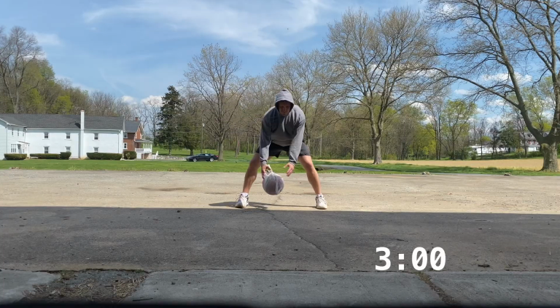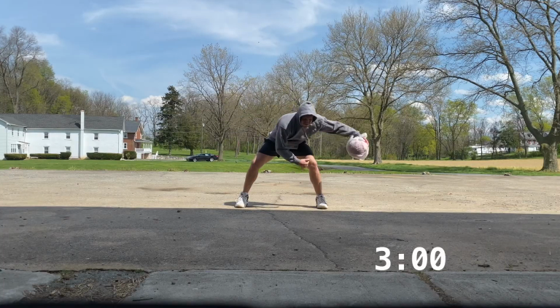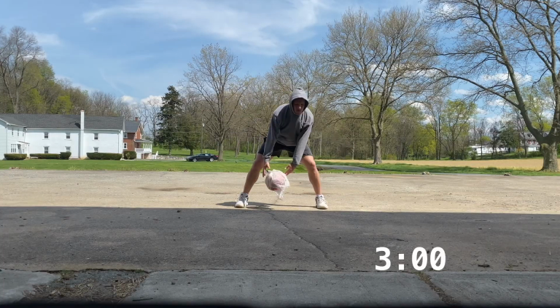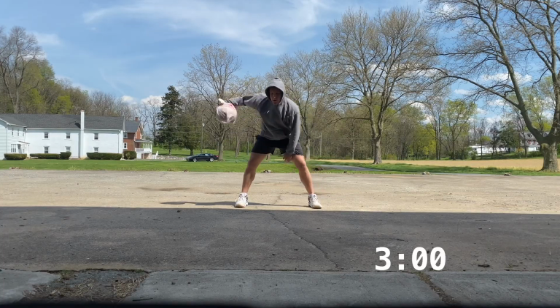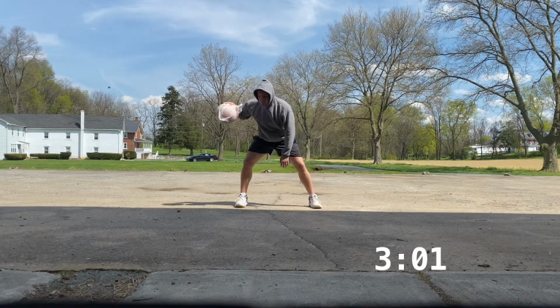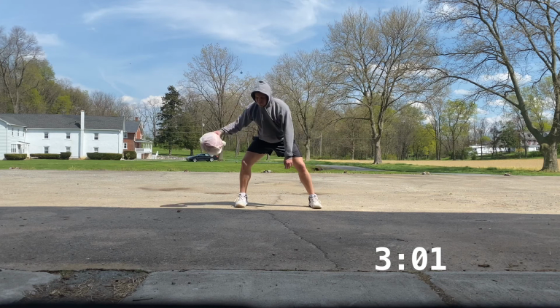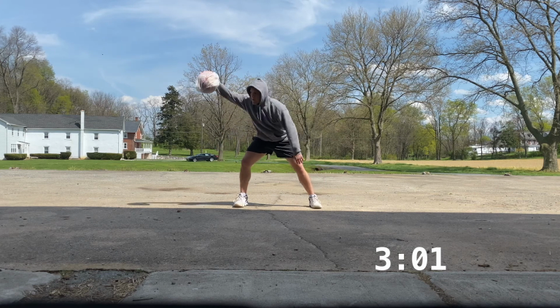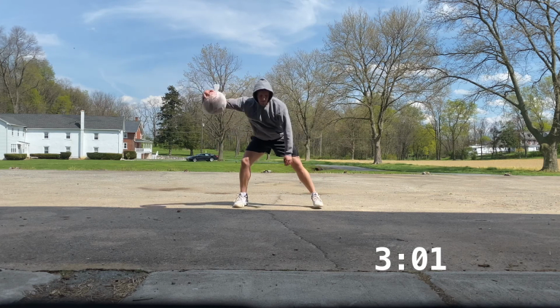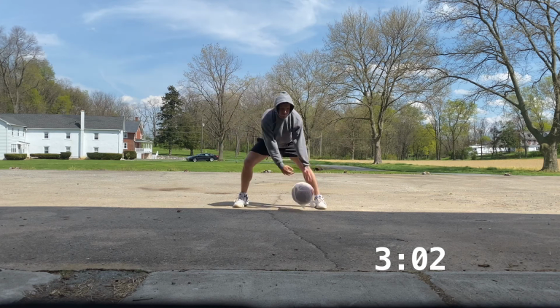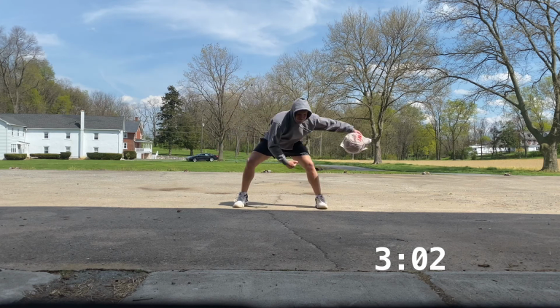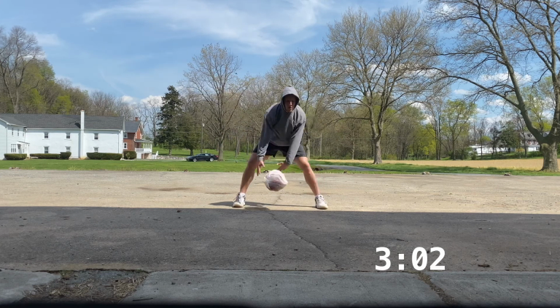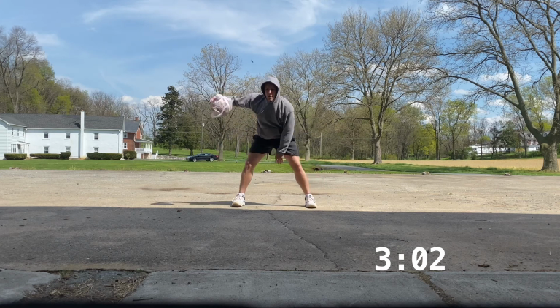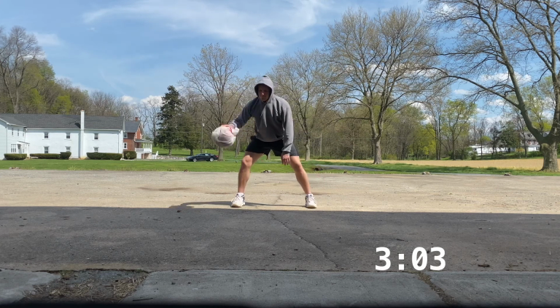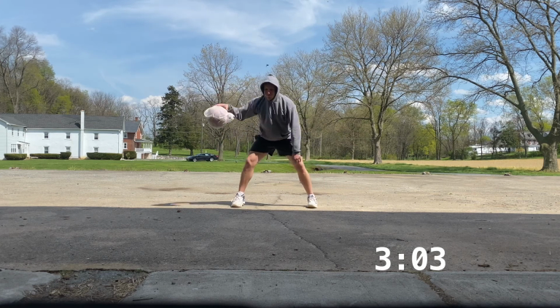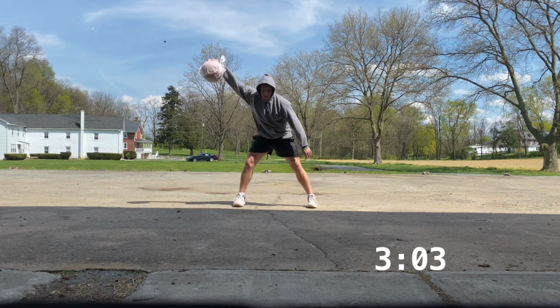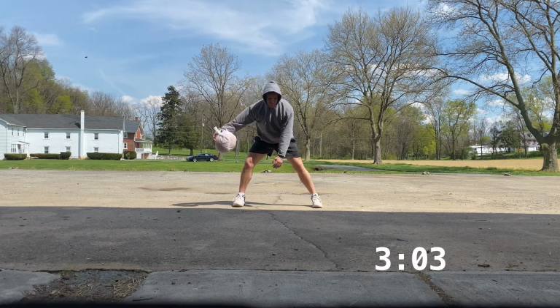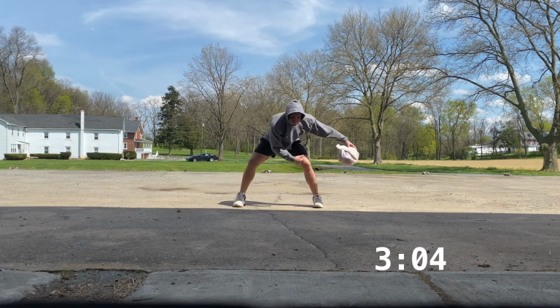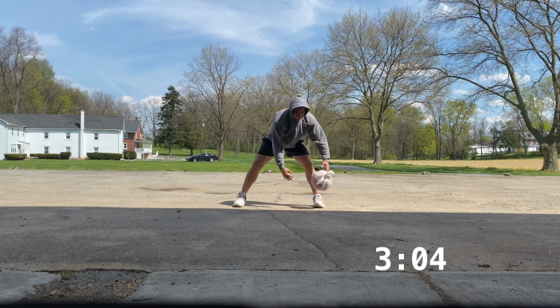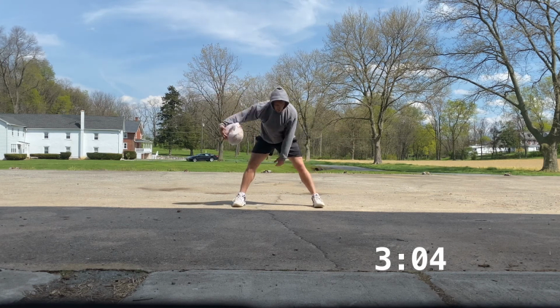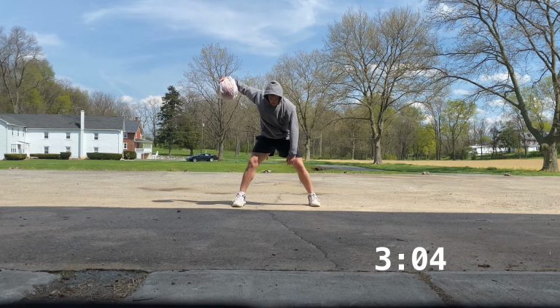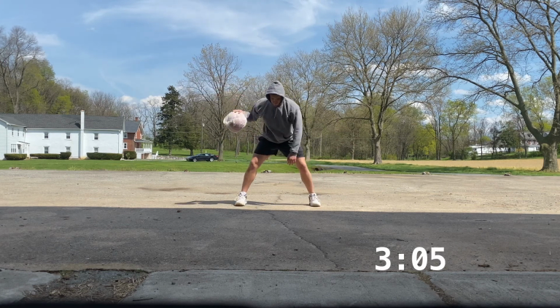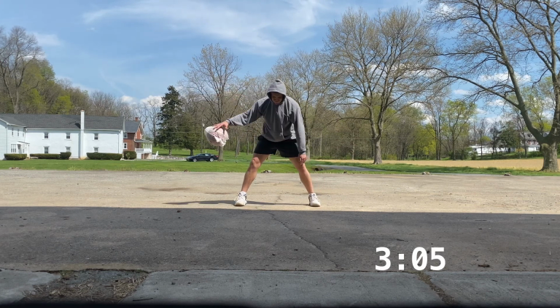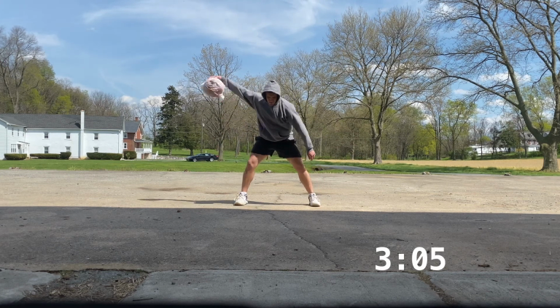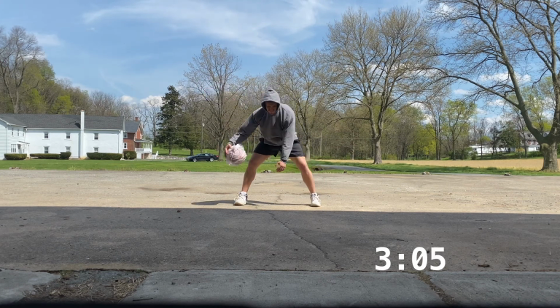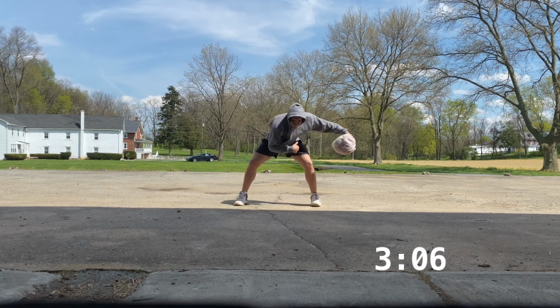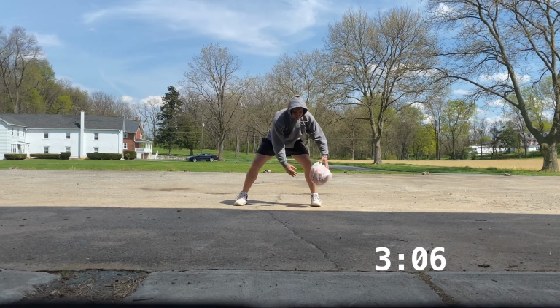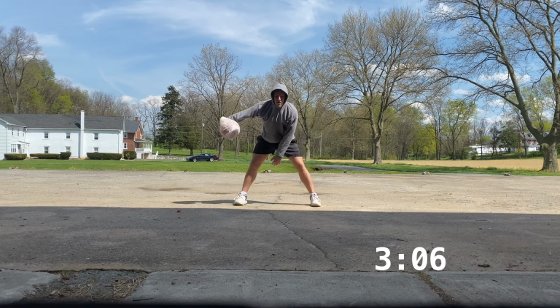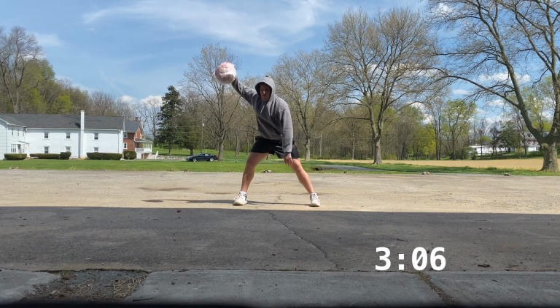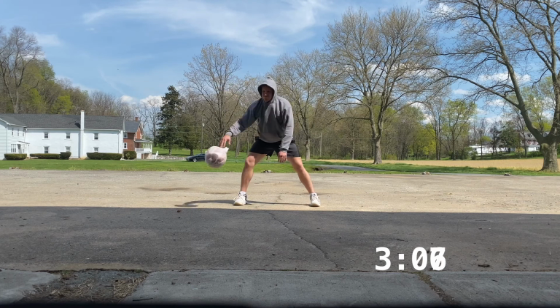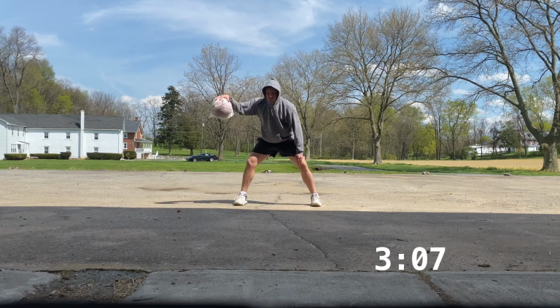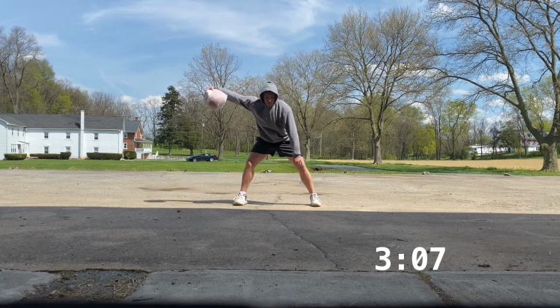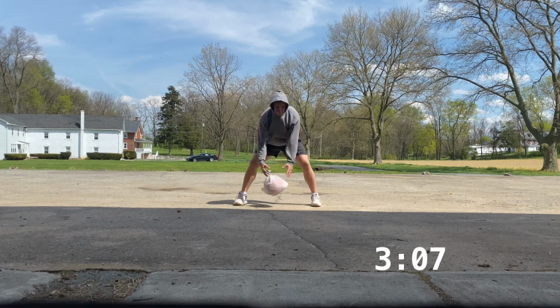Now we're doing a pound double cross. We're going for a minute with the right hand — pound double cross, a minute straight with the right hand.